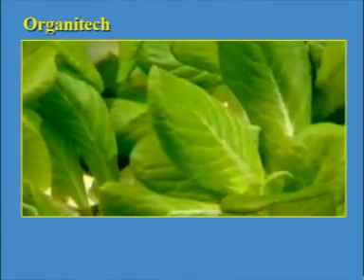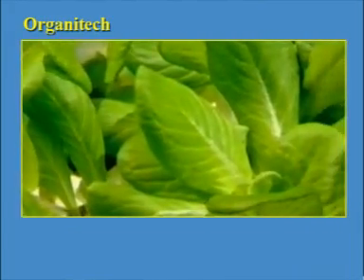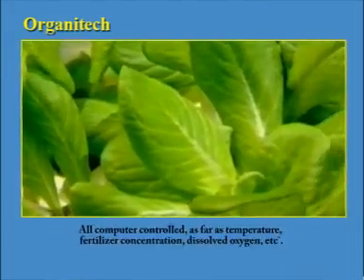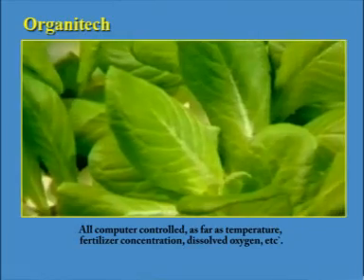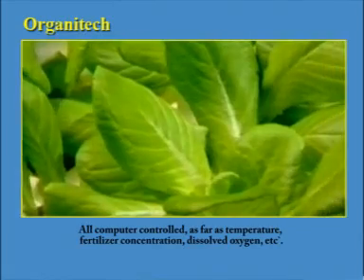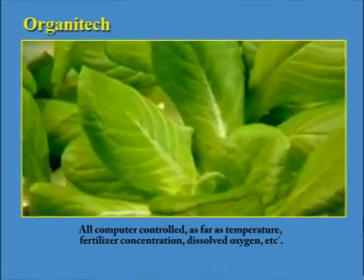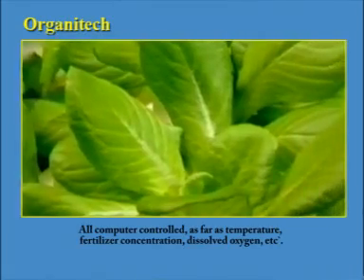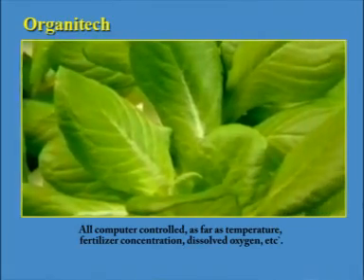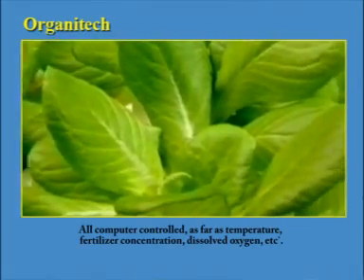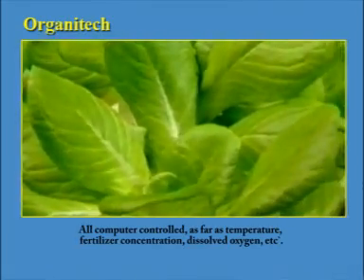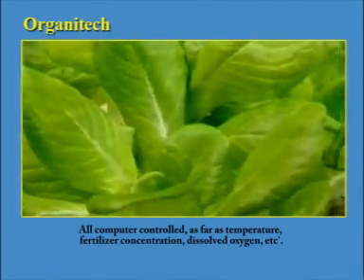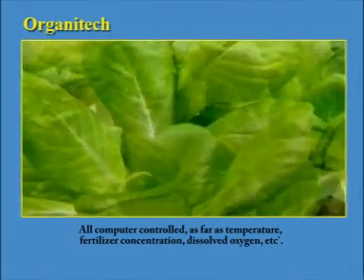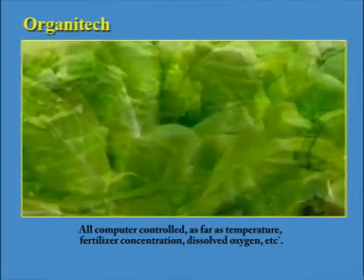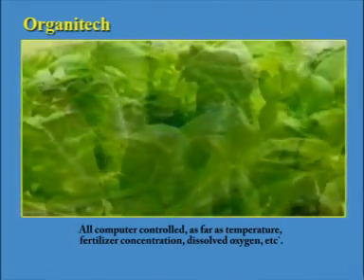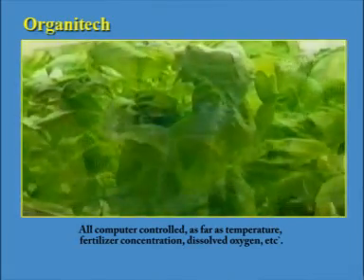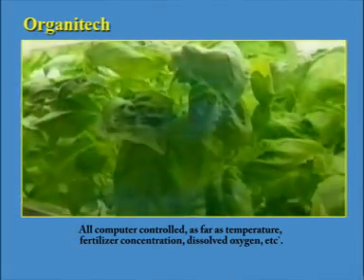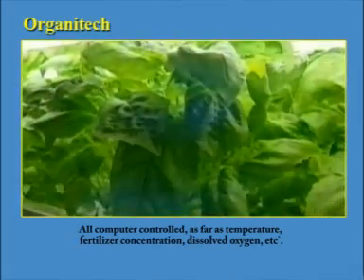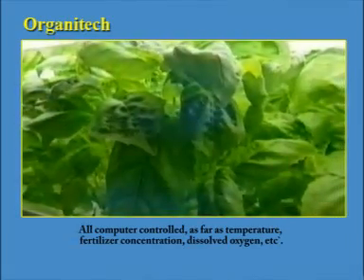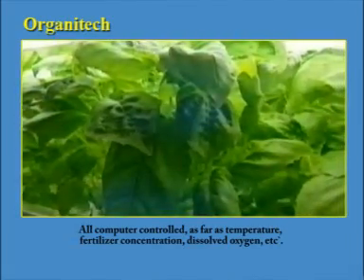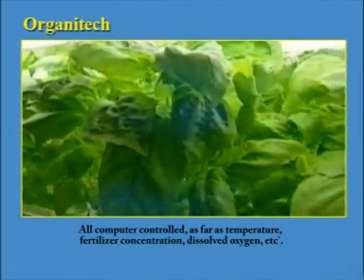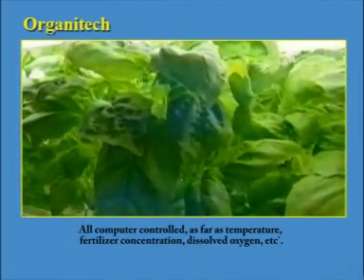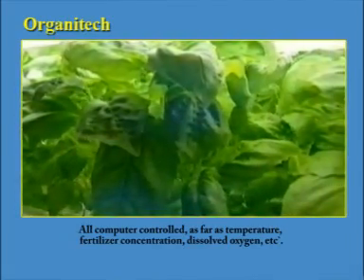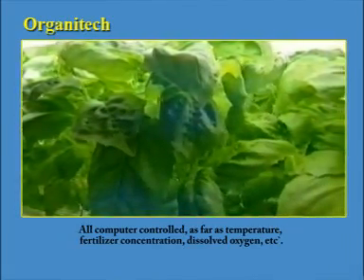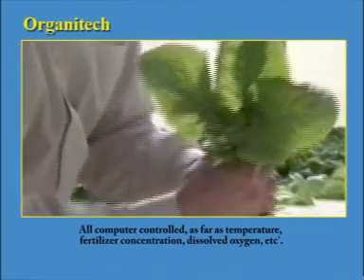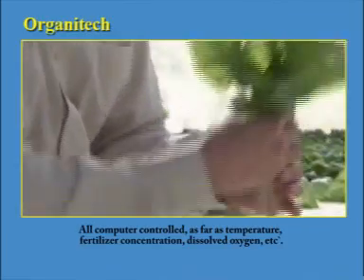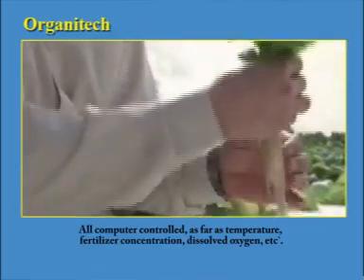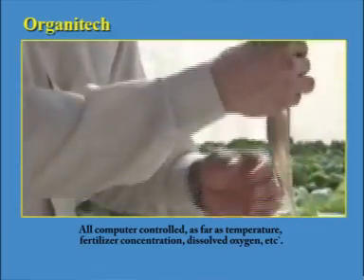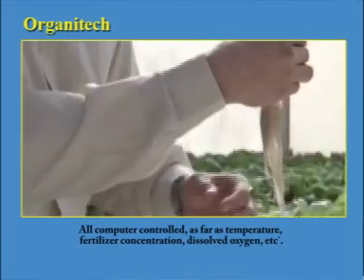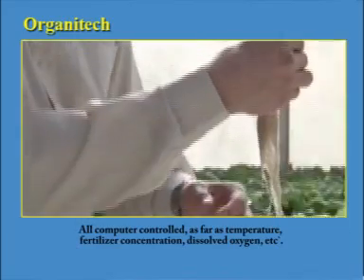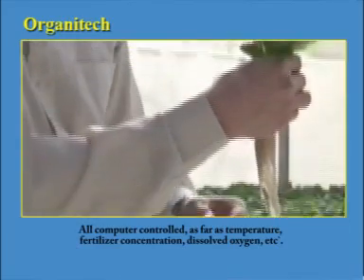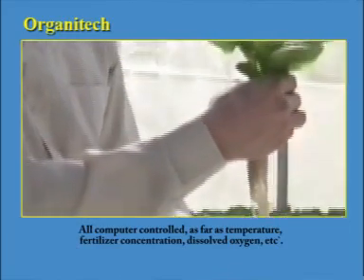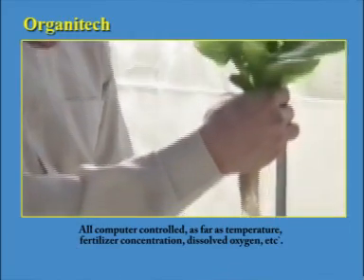All computer controlled, as far as temperature, fertiliser concentration, dissolved oxygen, etc.